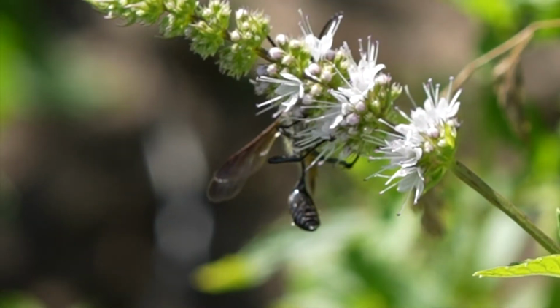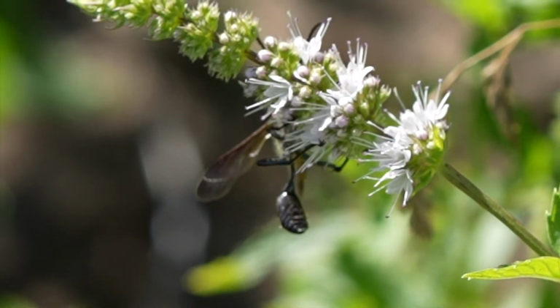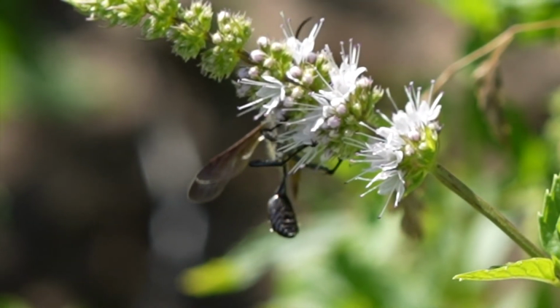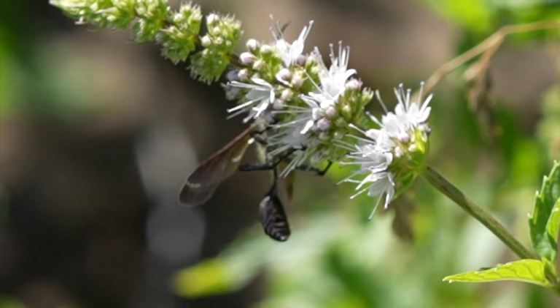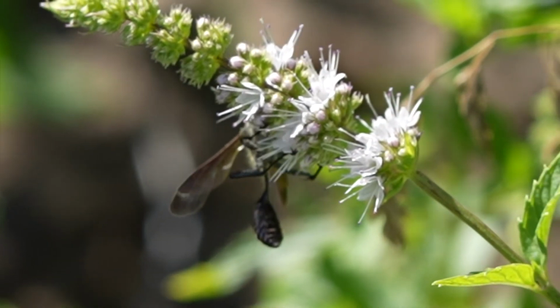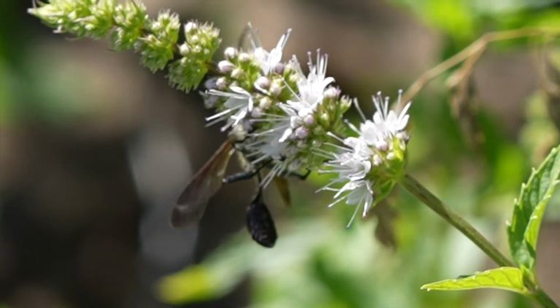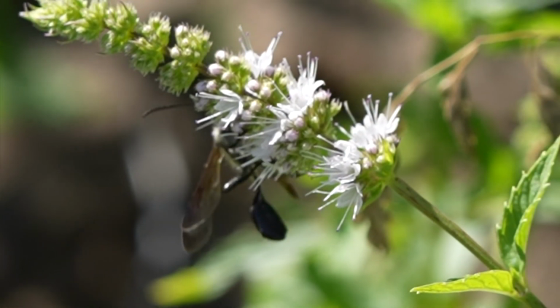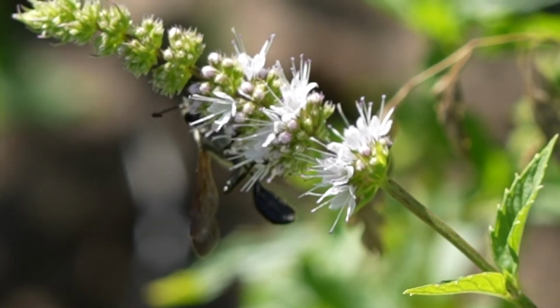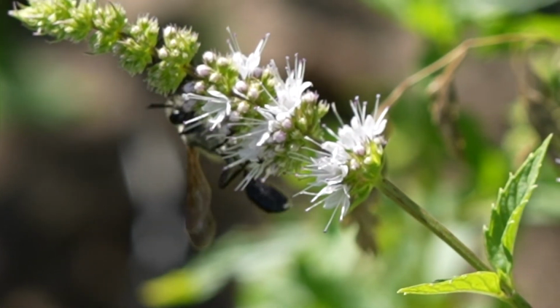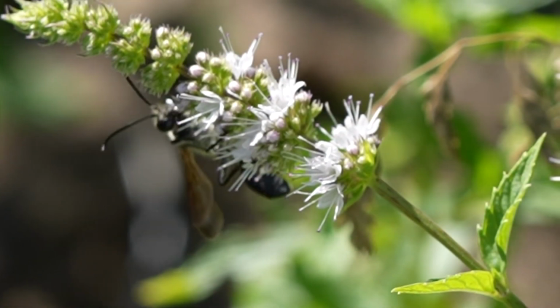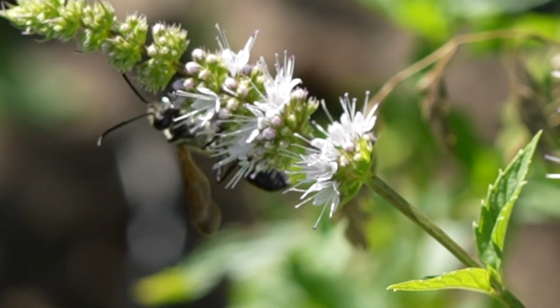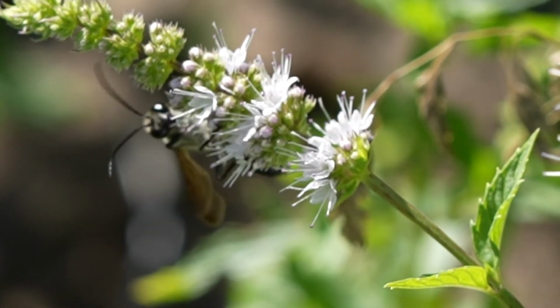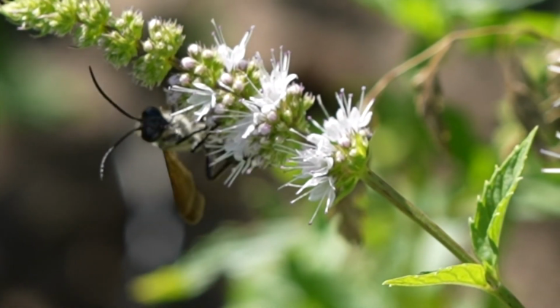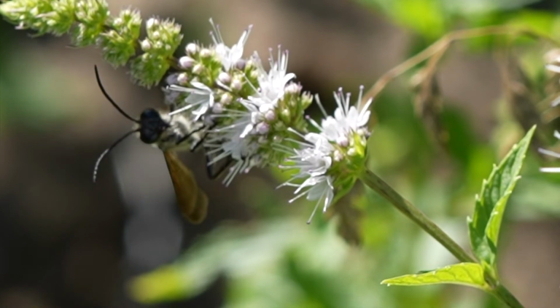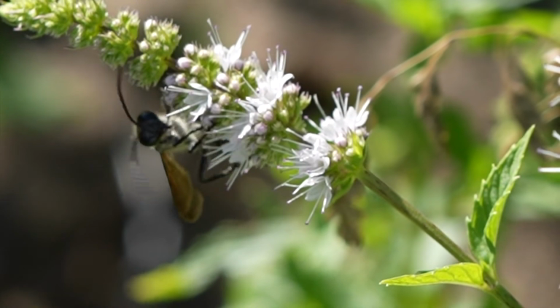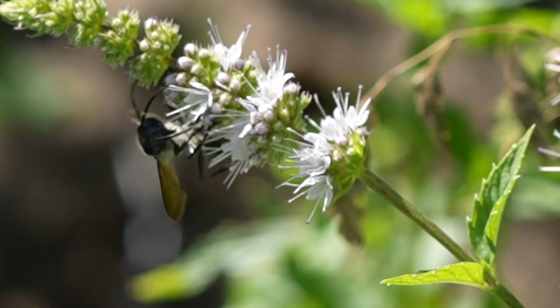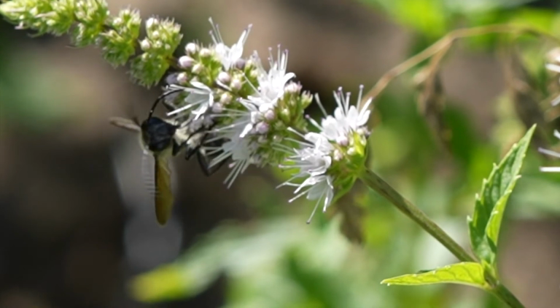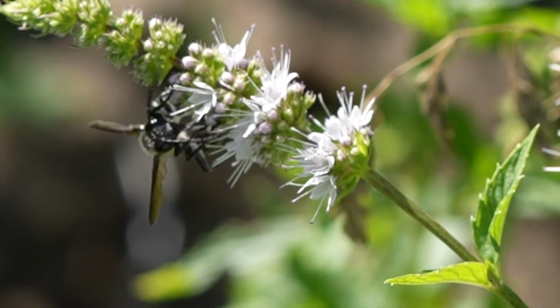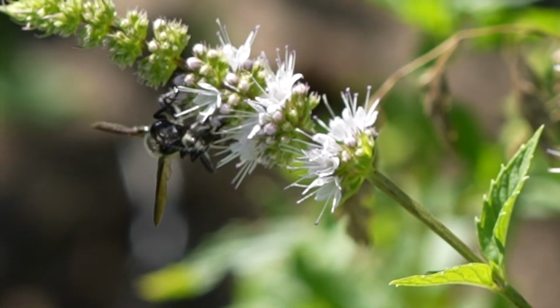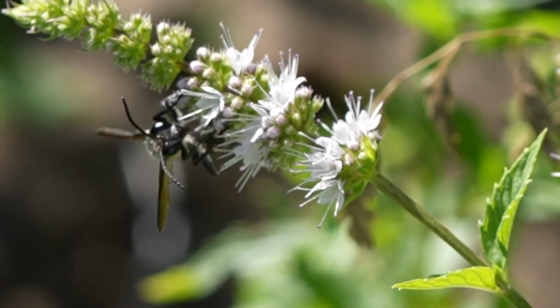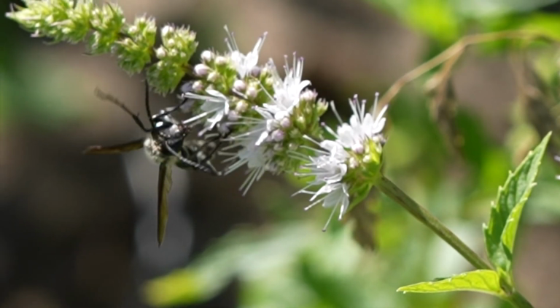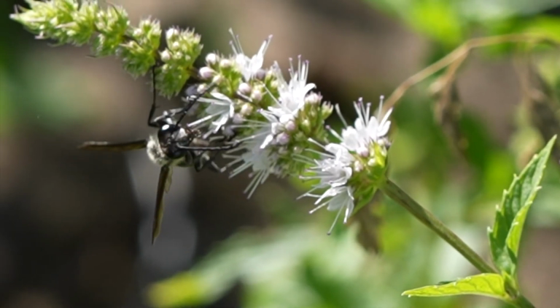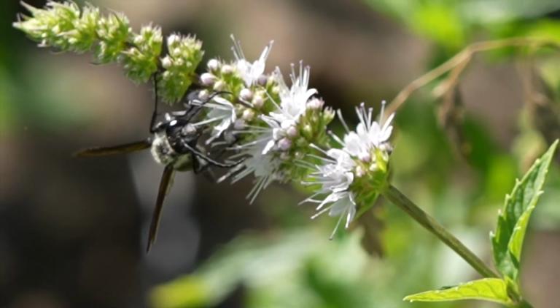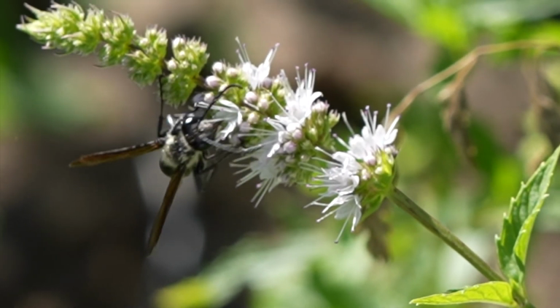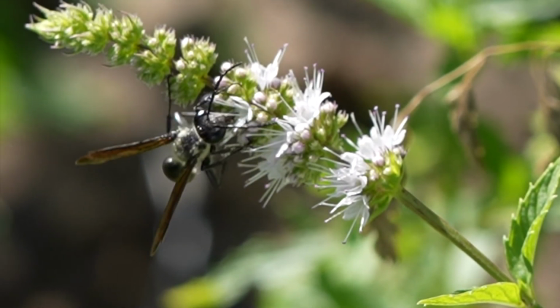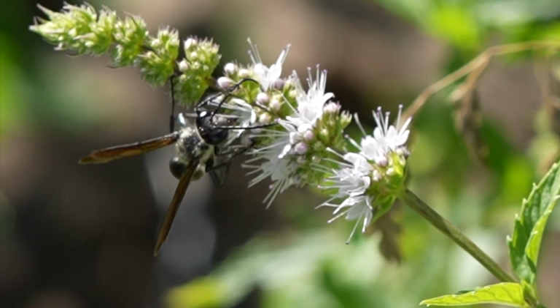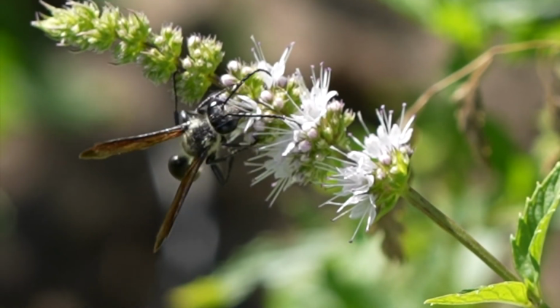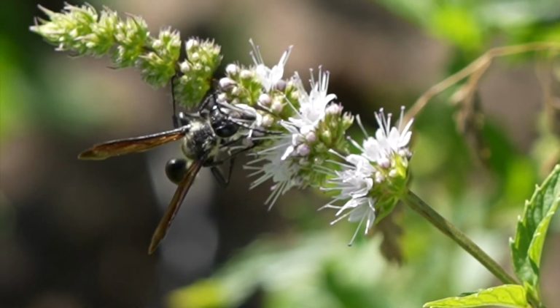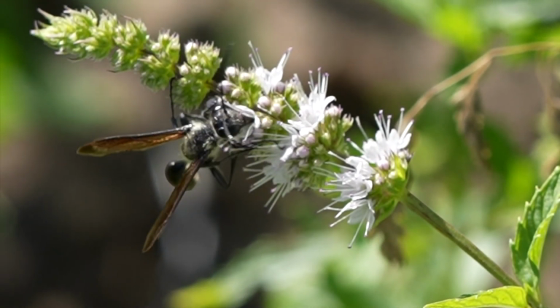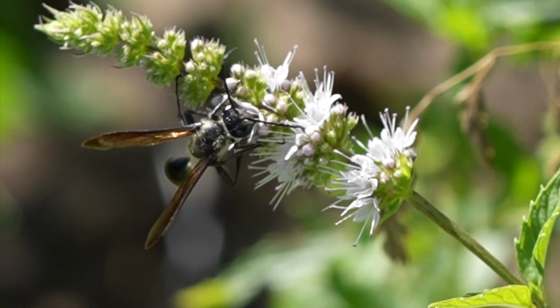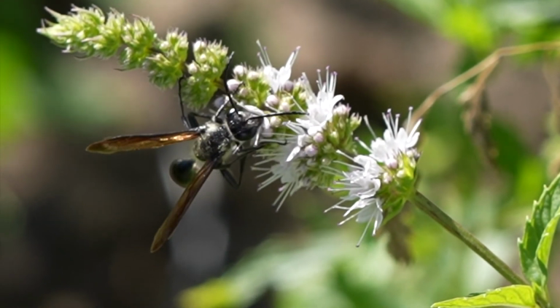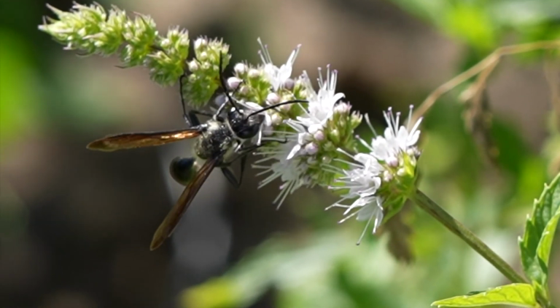With some species of wasps, it's easier to see if they're male or female if you look at their face. So this is a good face shot of this wasp.